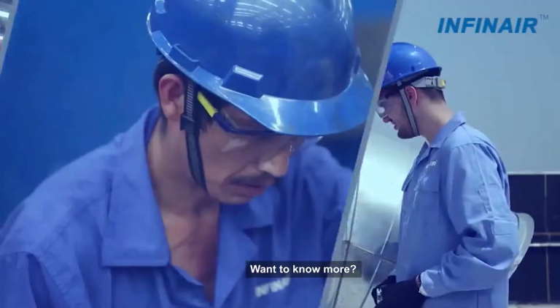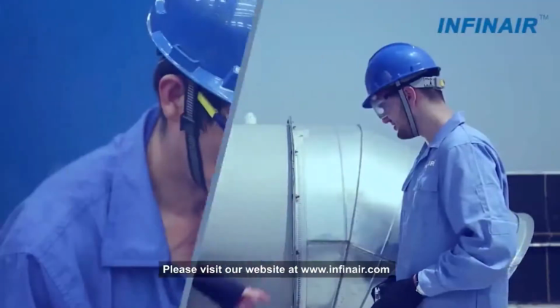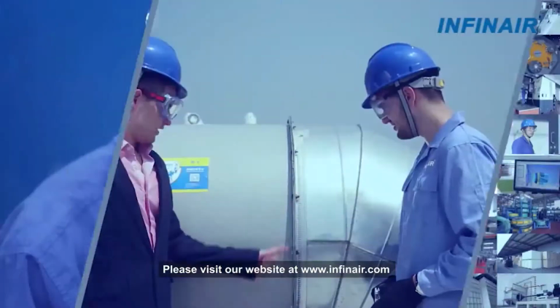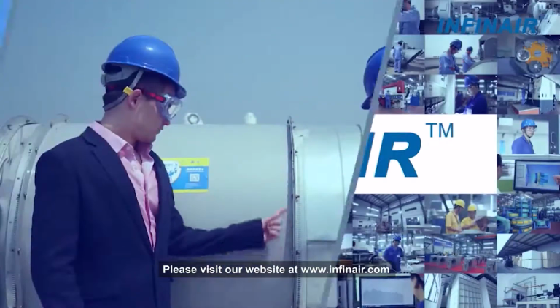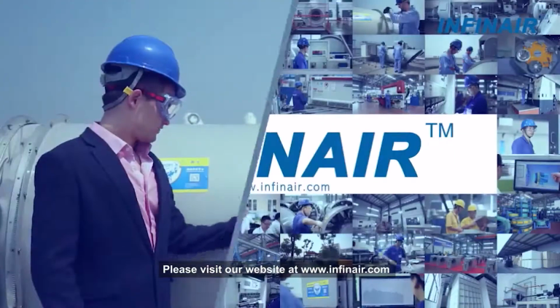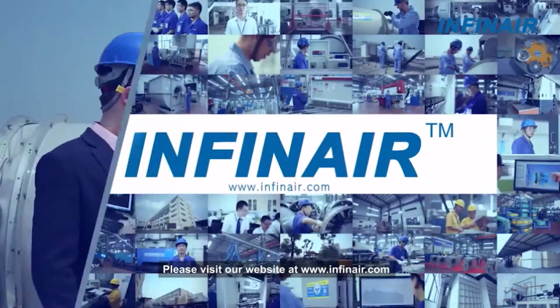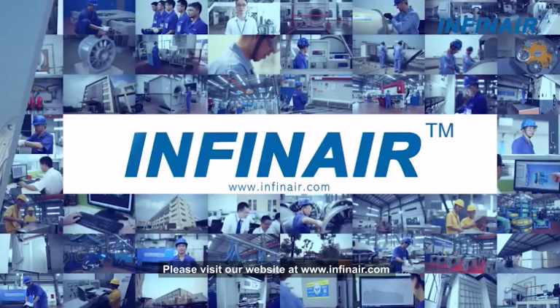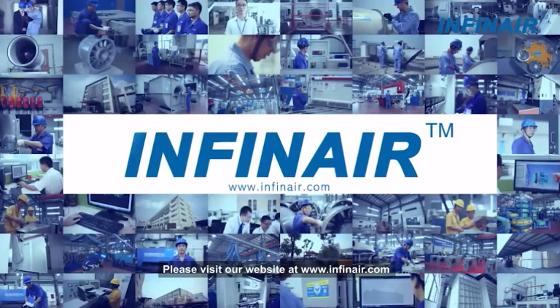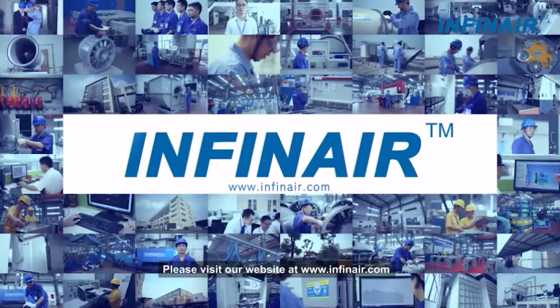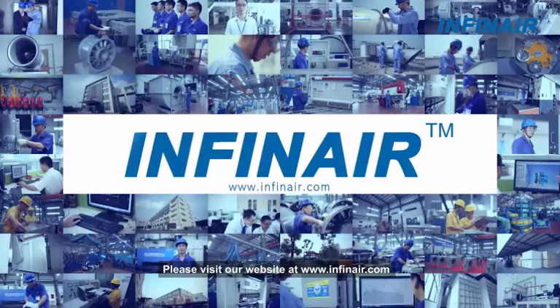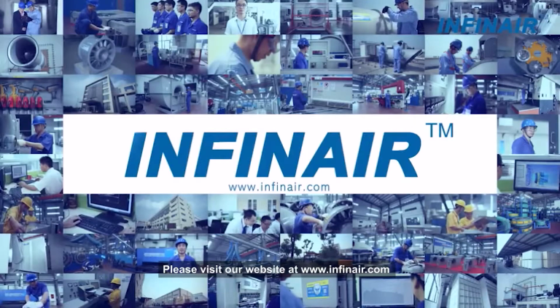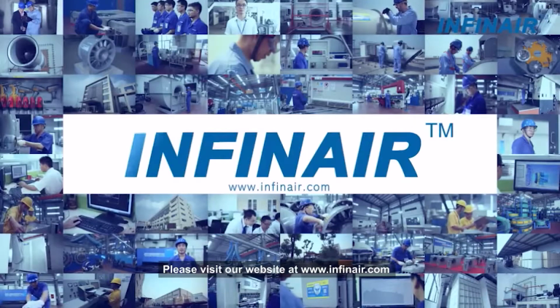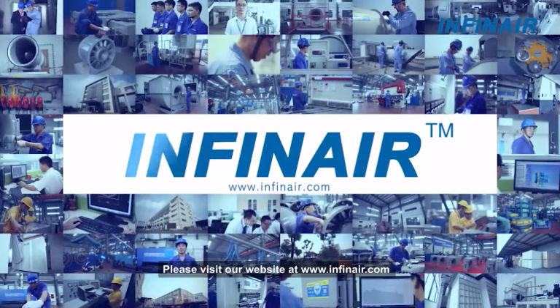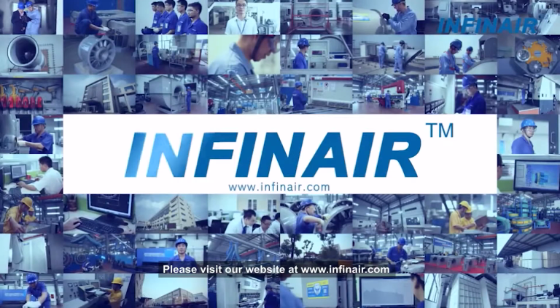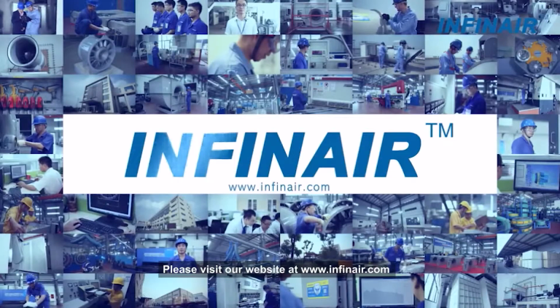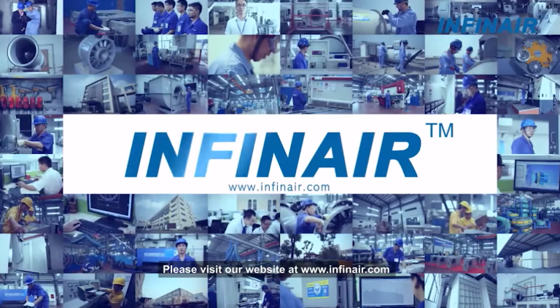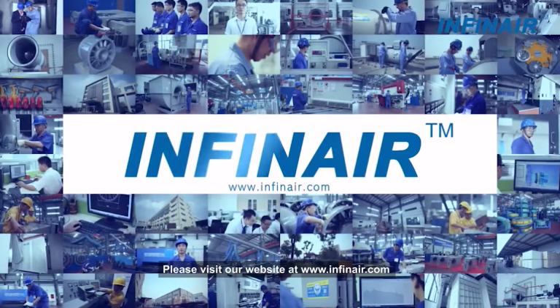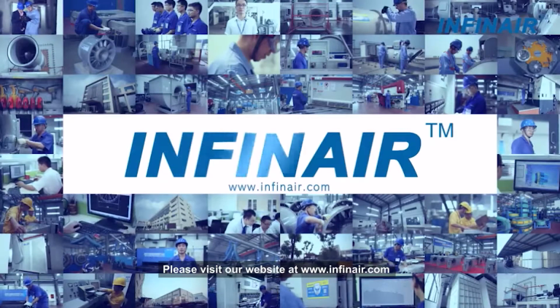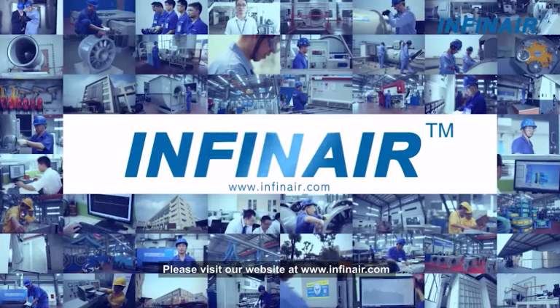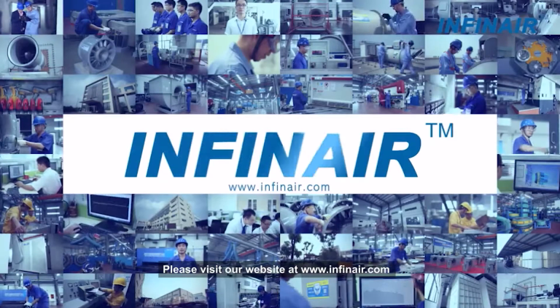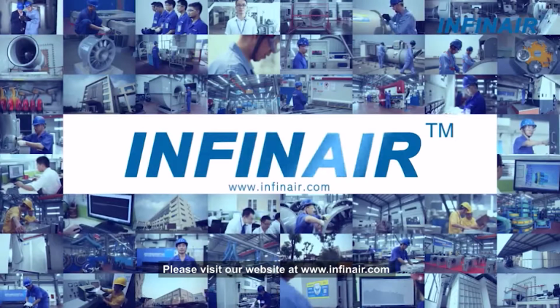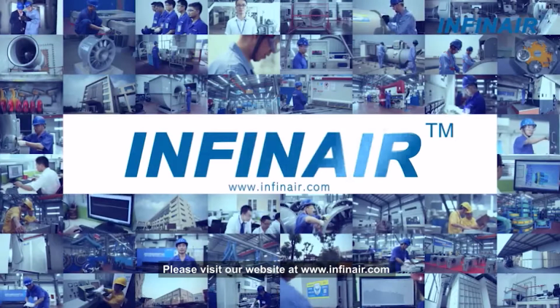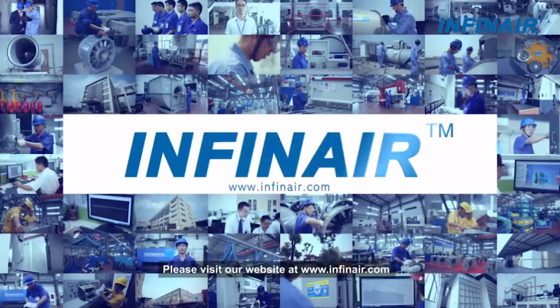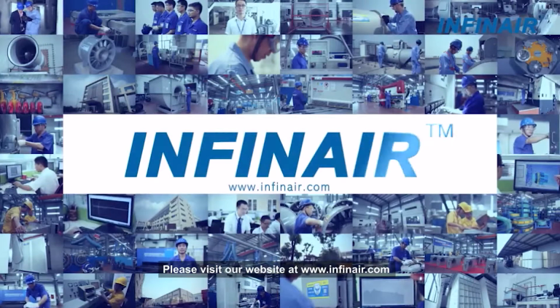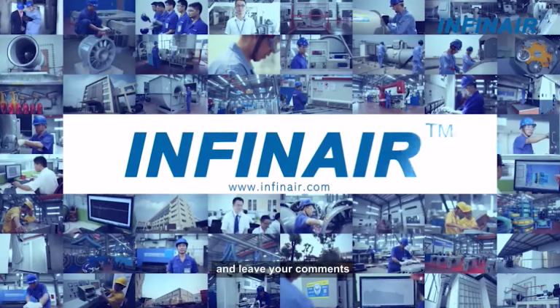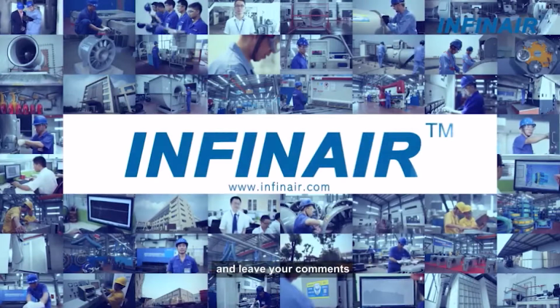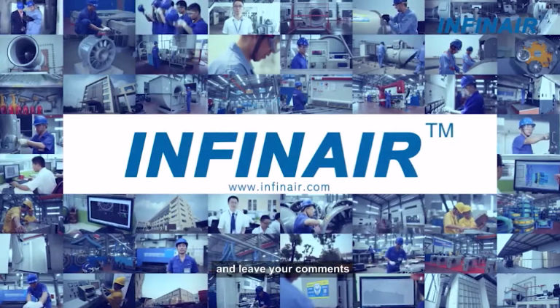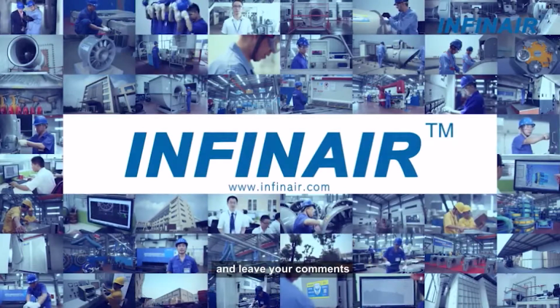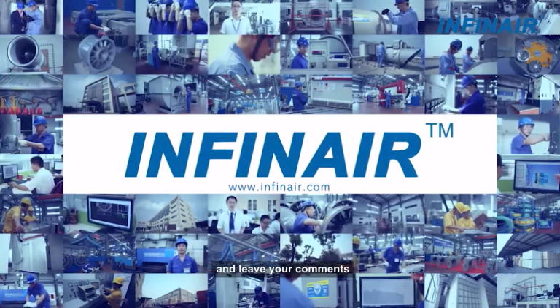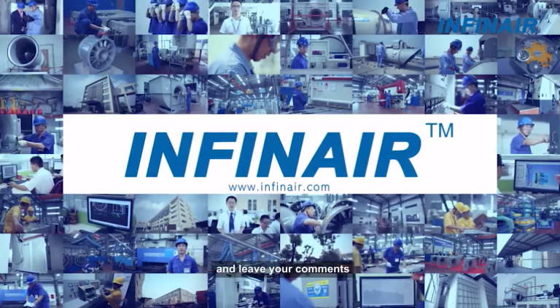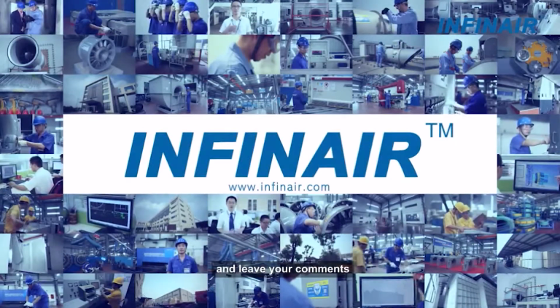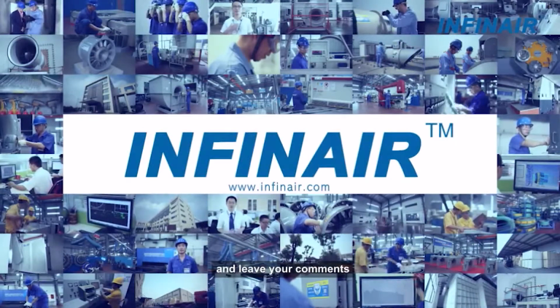Want to know more? Please visit our website at www.InfineAir.com and leave your comments.